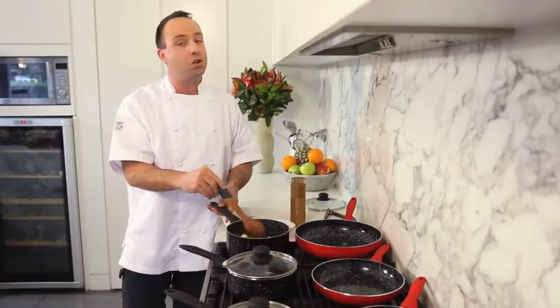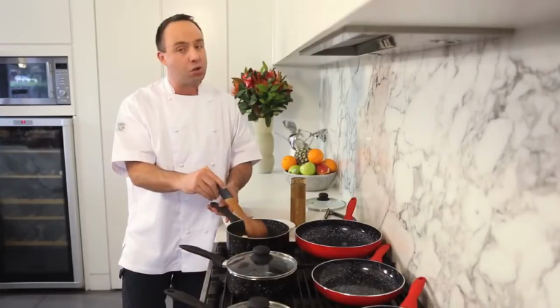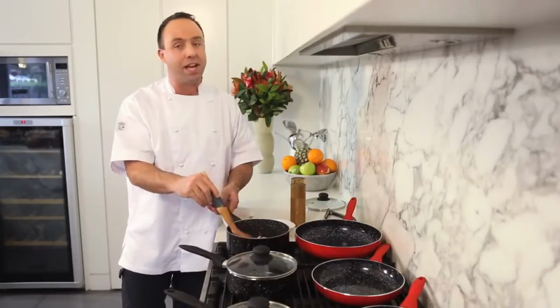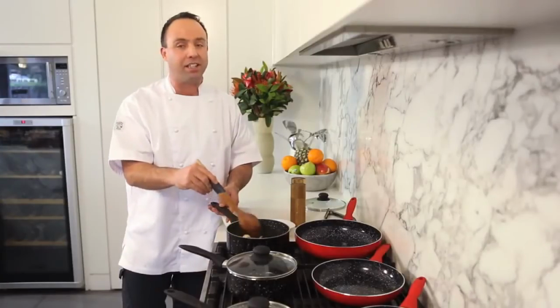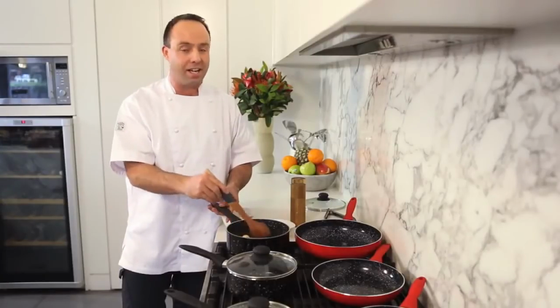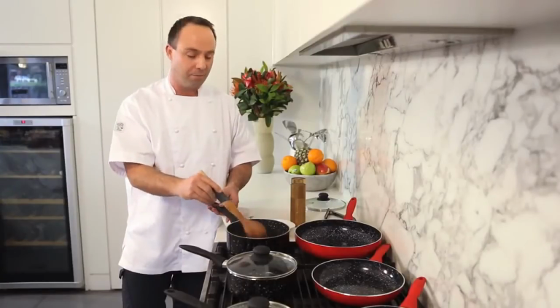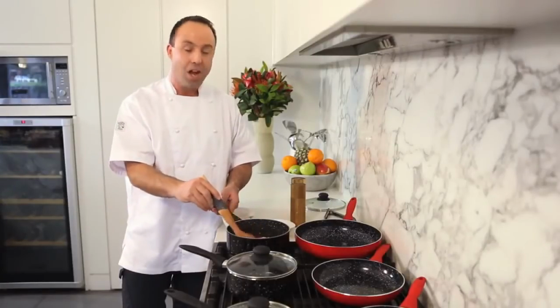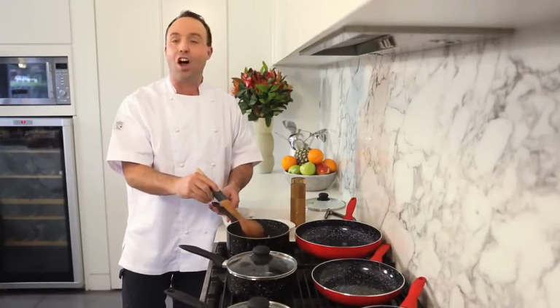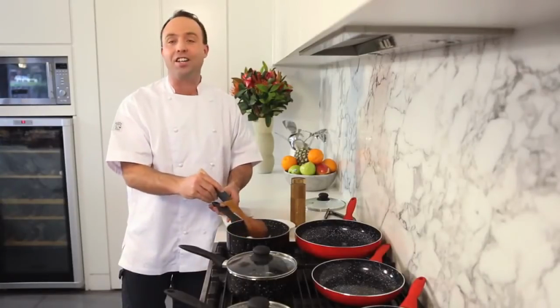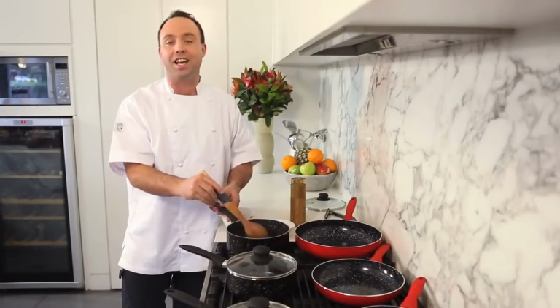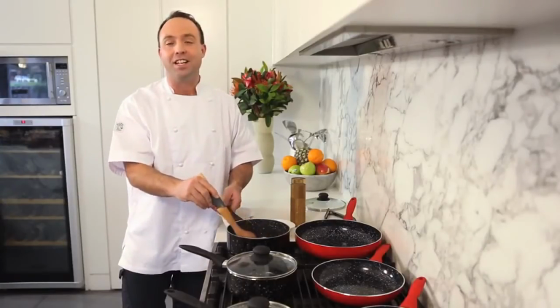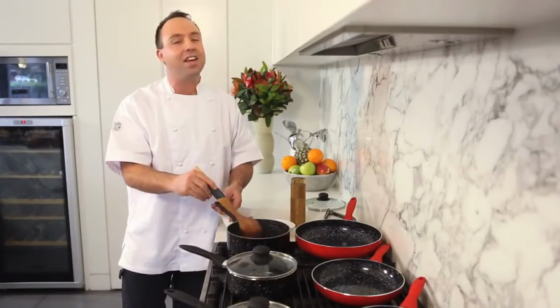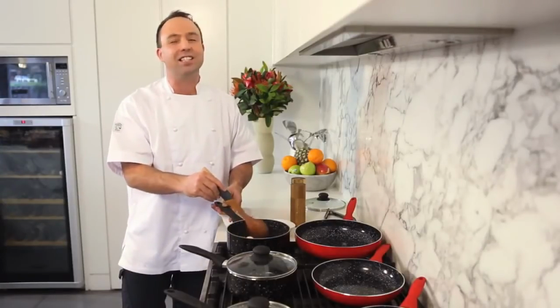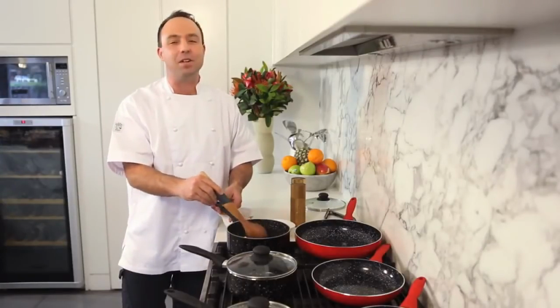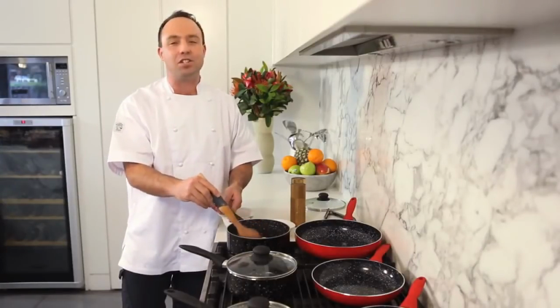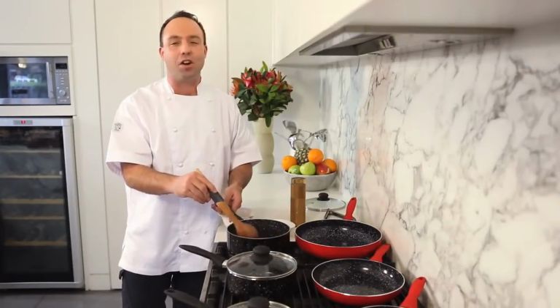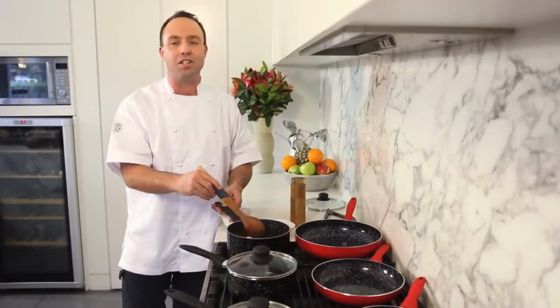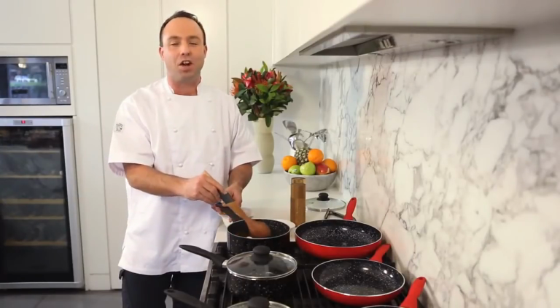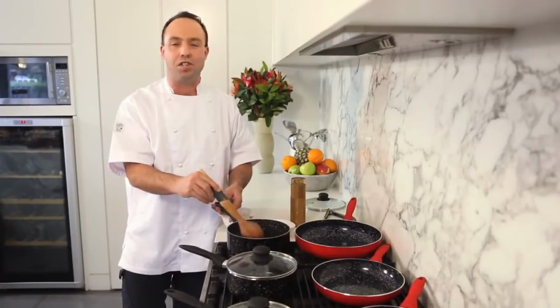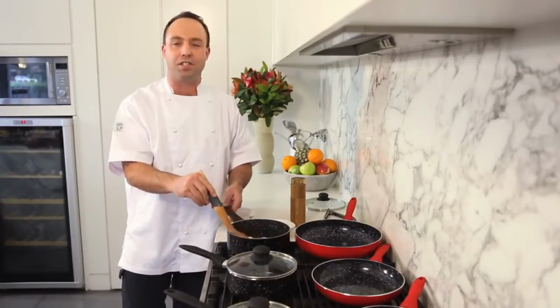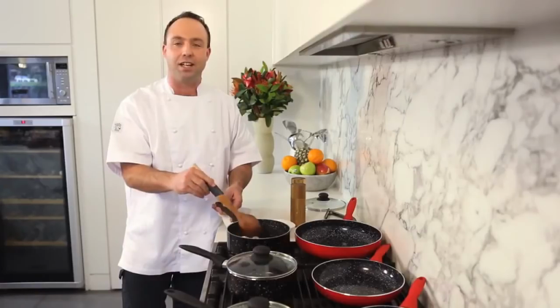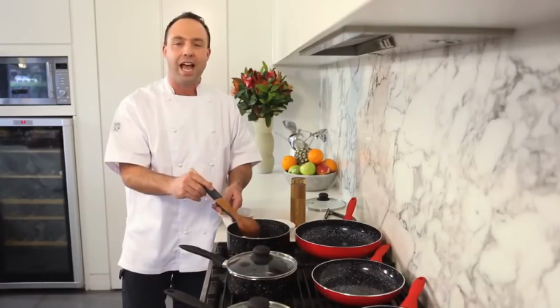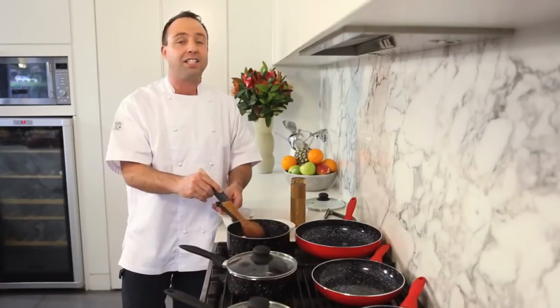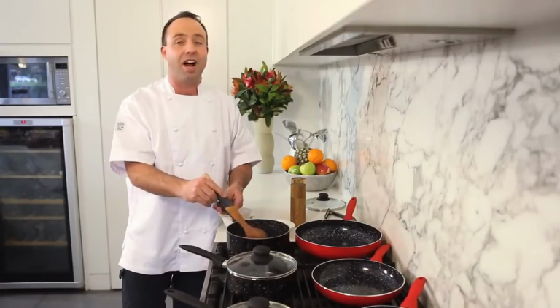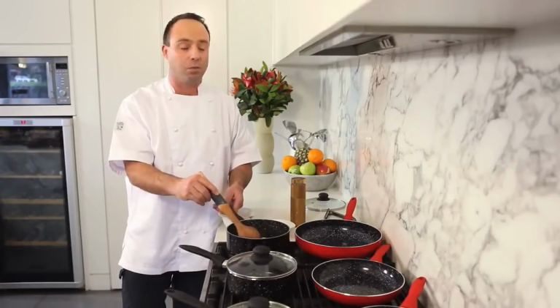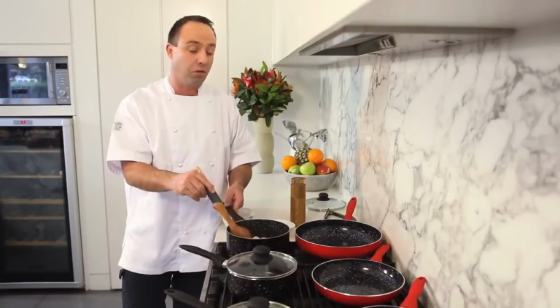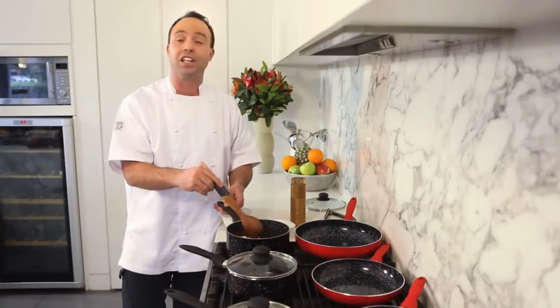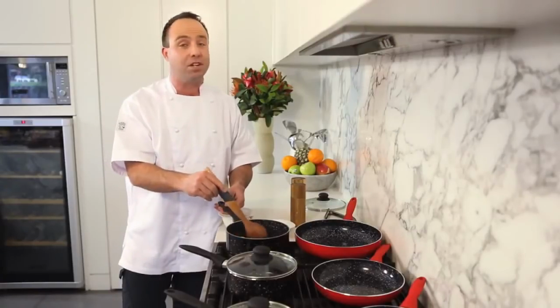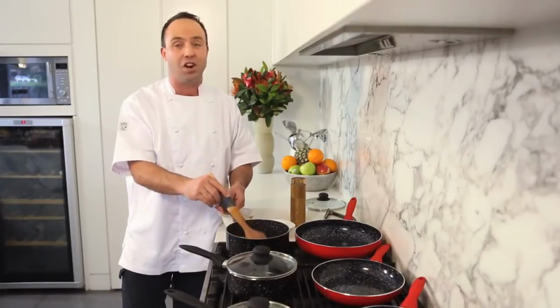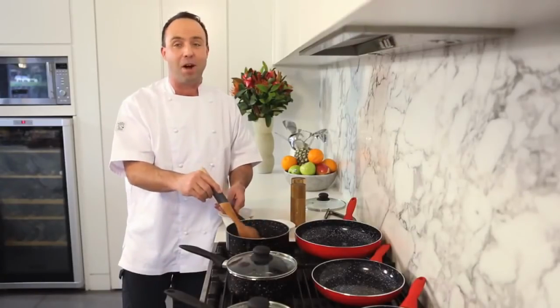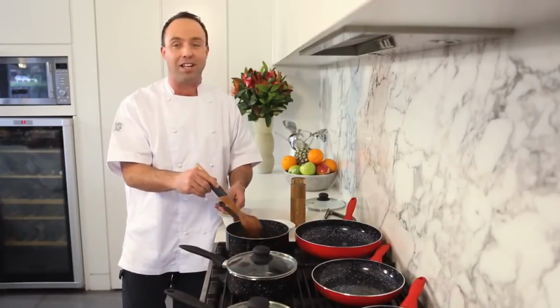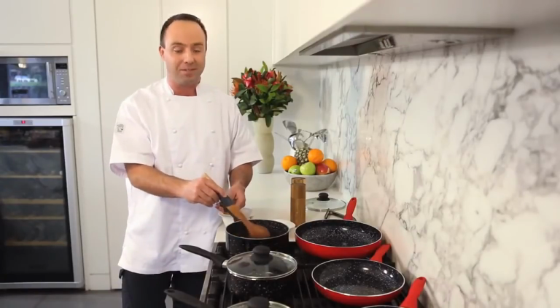you should get clicking. Like I said, there's limited stock in this Stone Chef set and it's available for a limited time only.